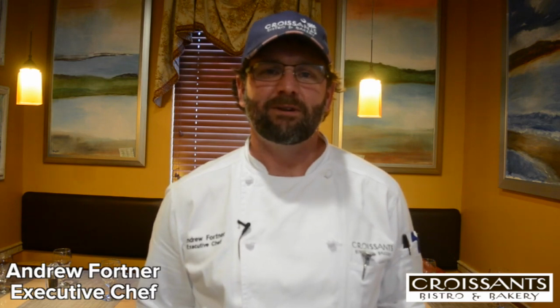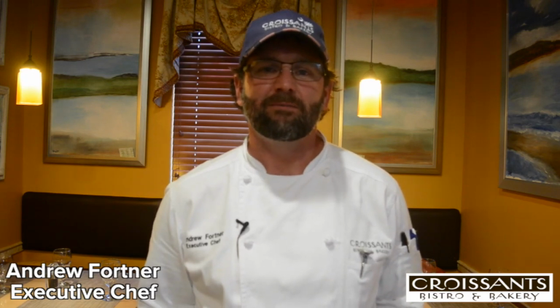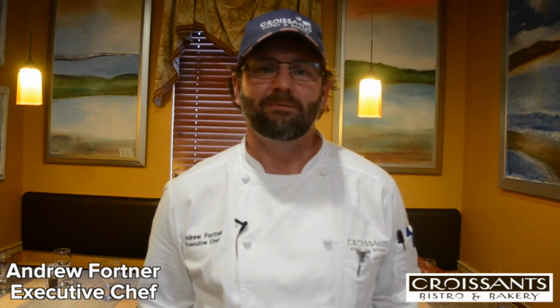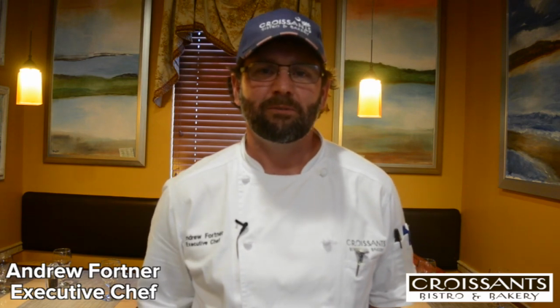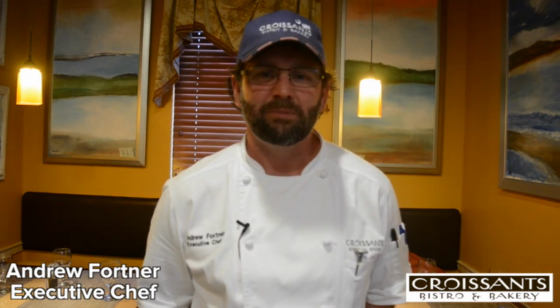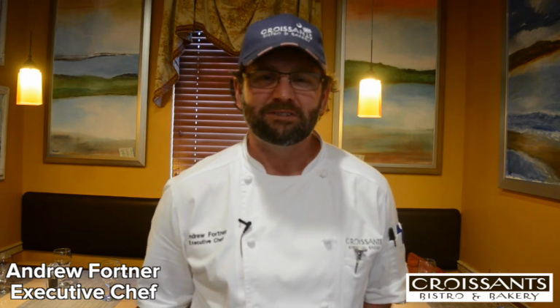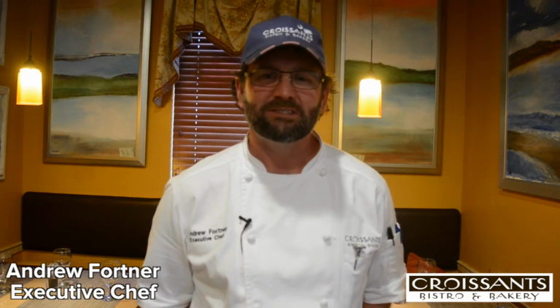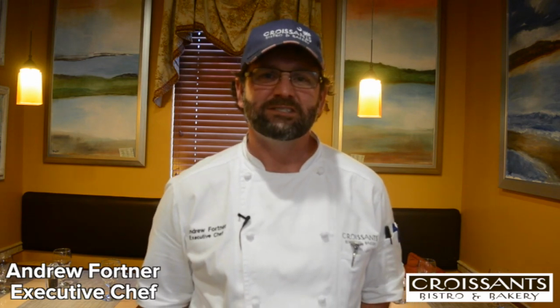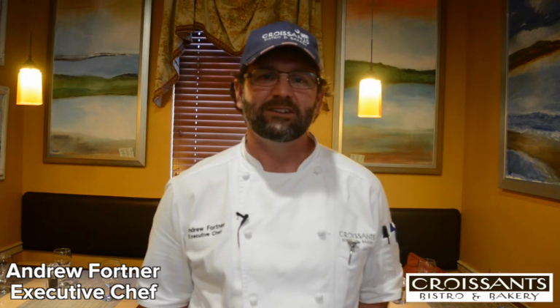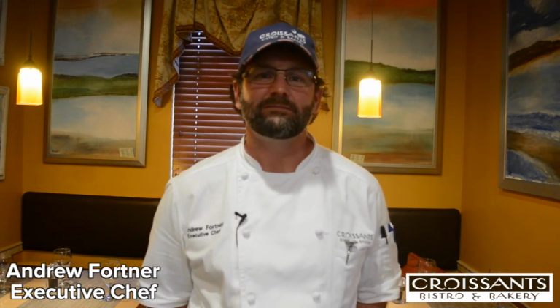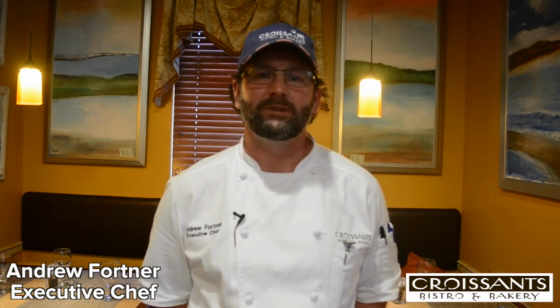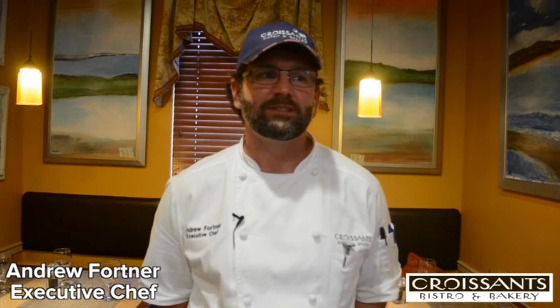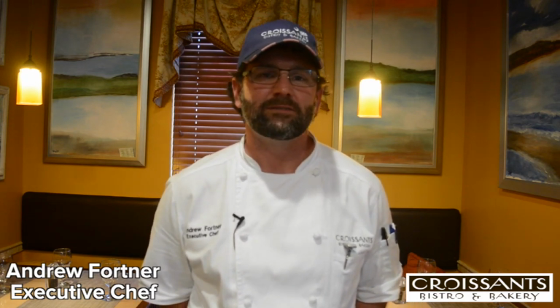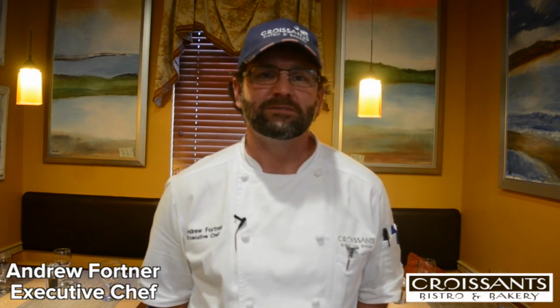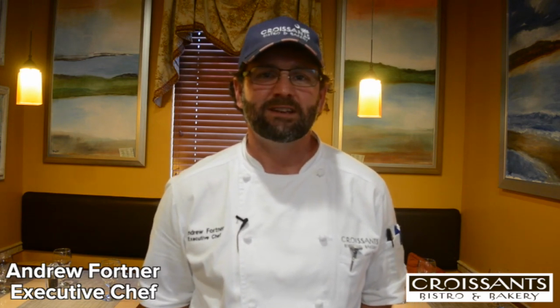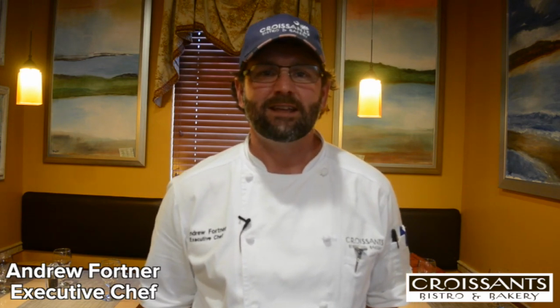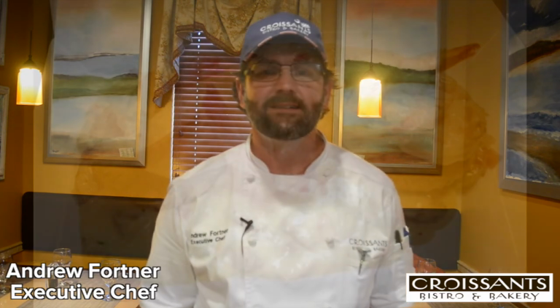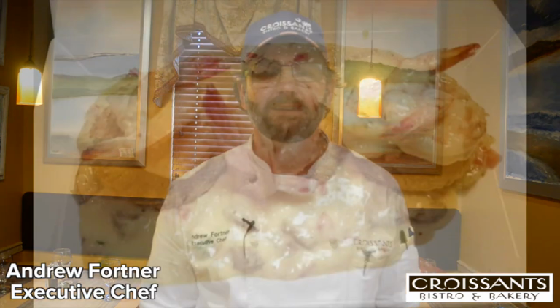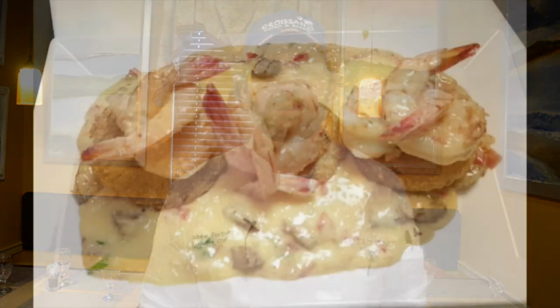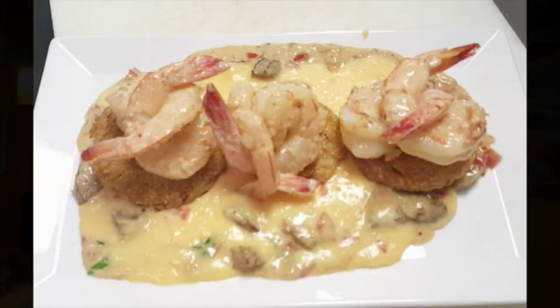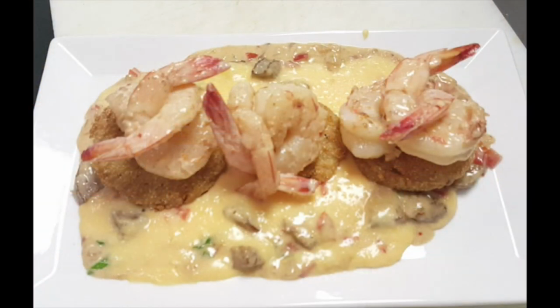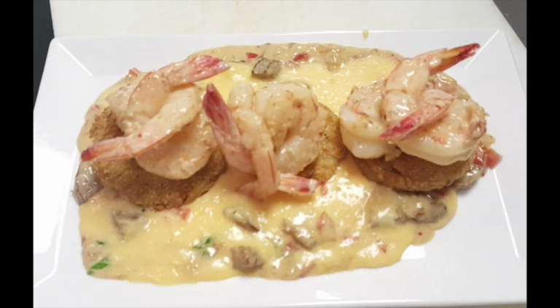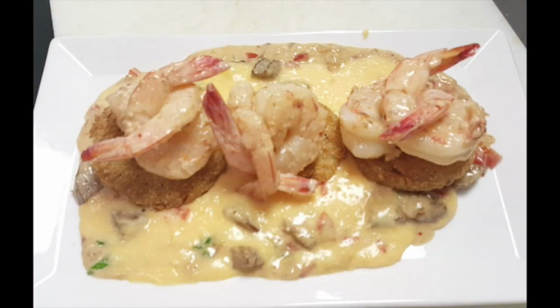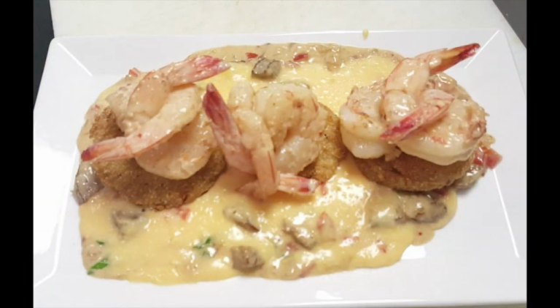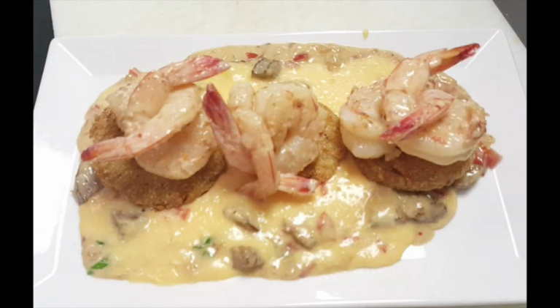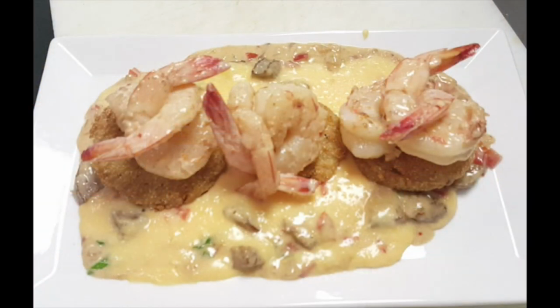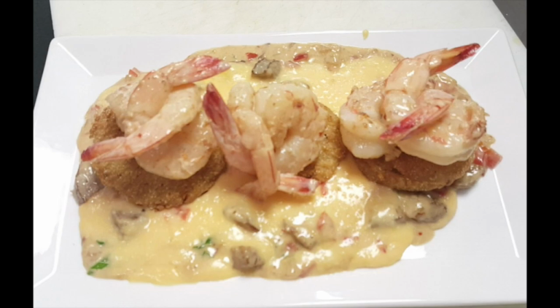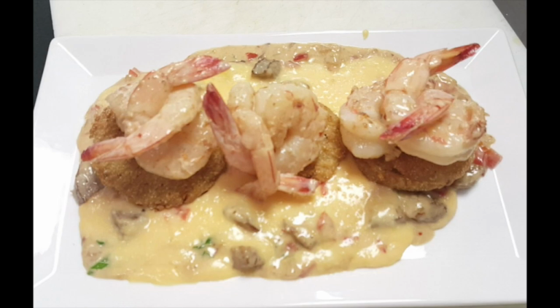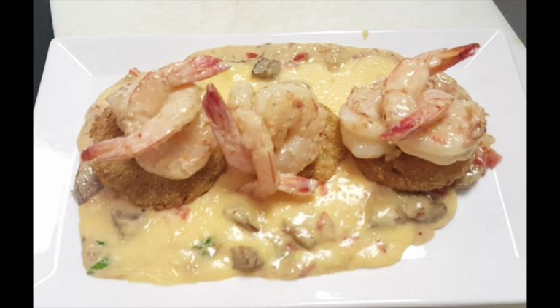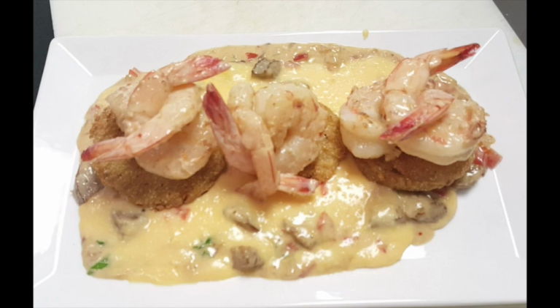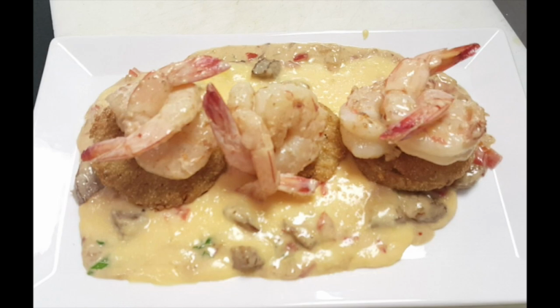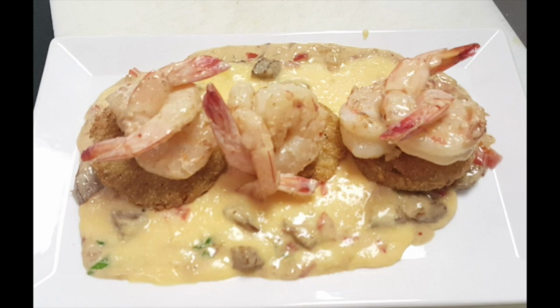We're open breakfast, lunch, and dinner Monday through Sunday. Today we're gonna be making a Sherman Grits dish, which is one of the local's favorites.